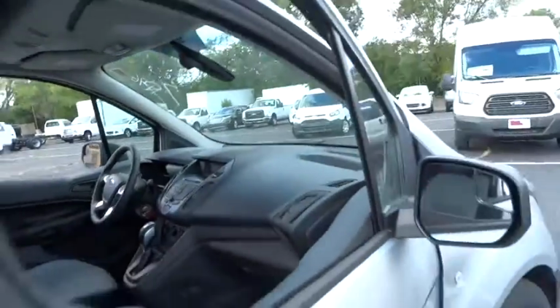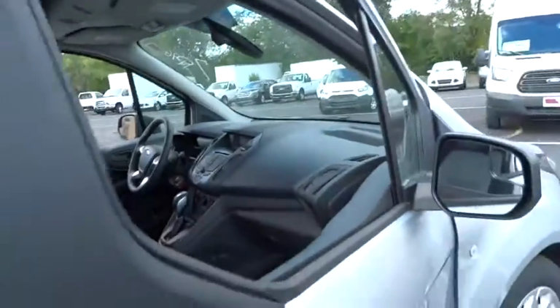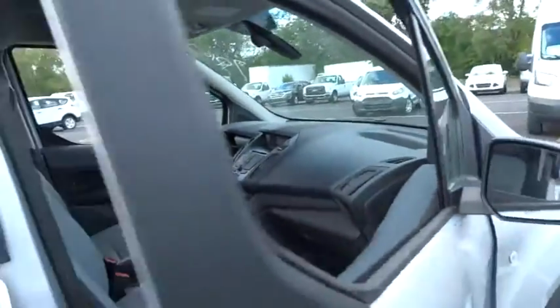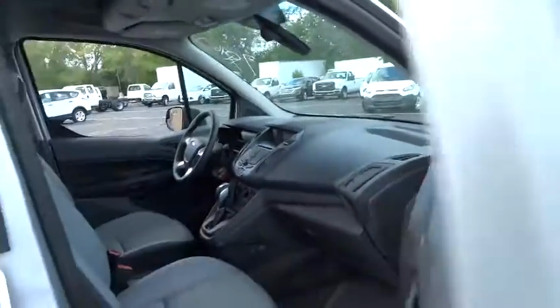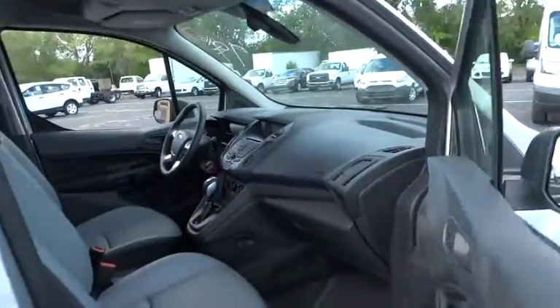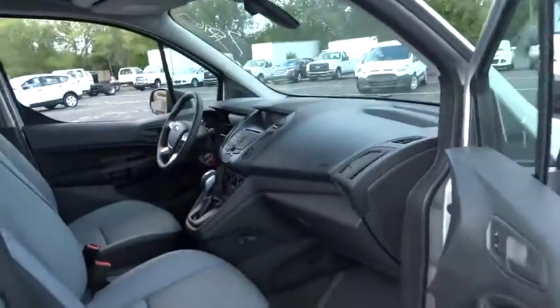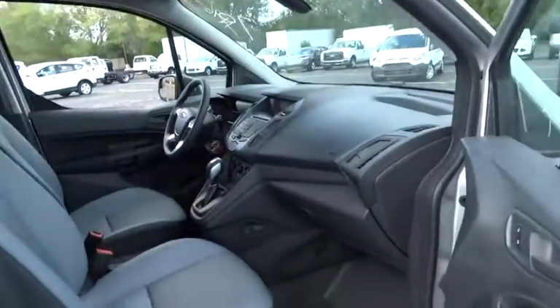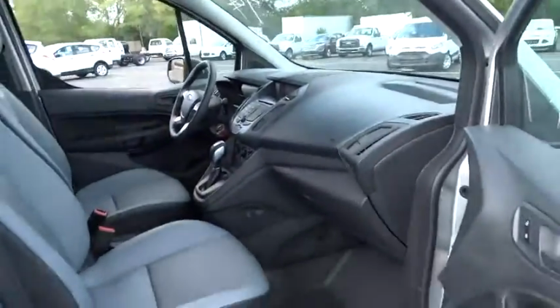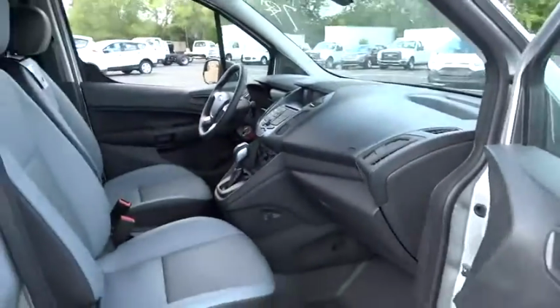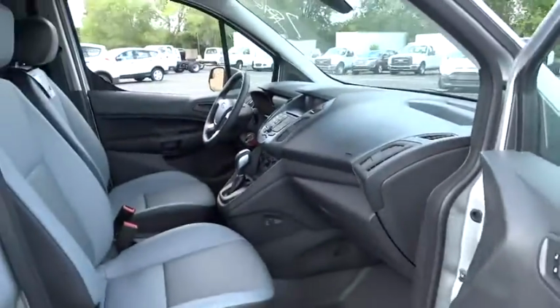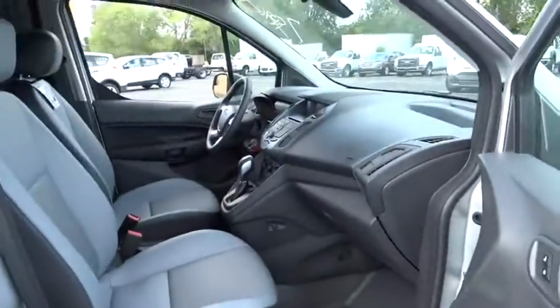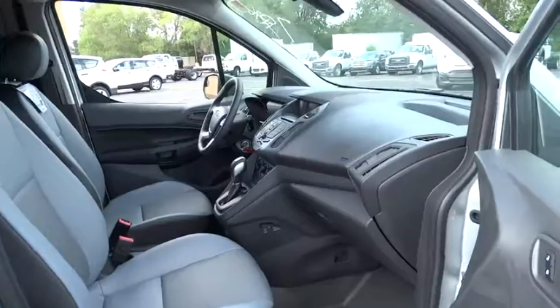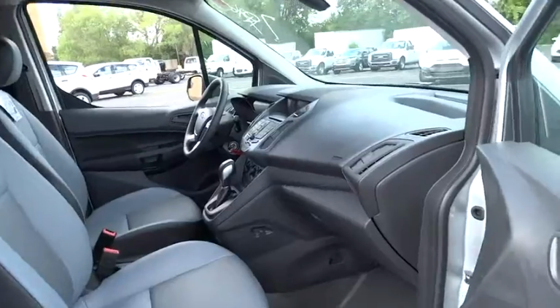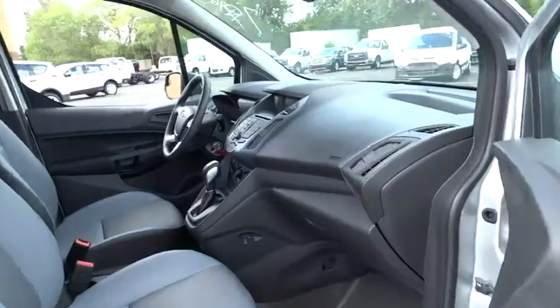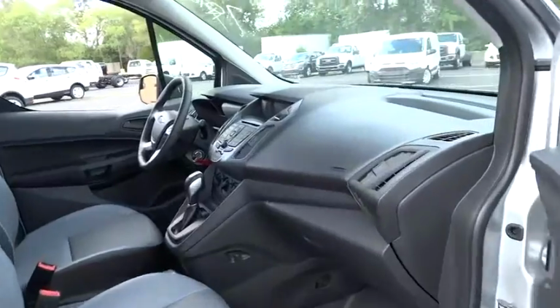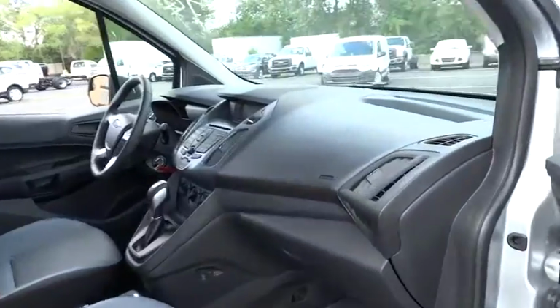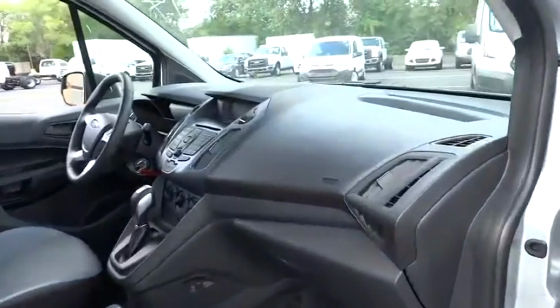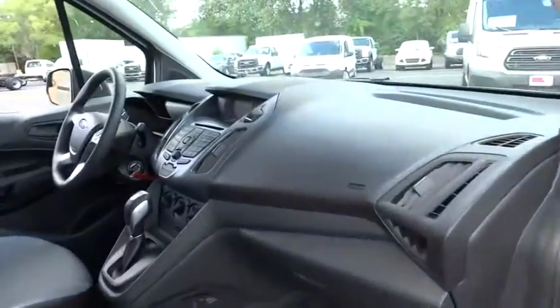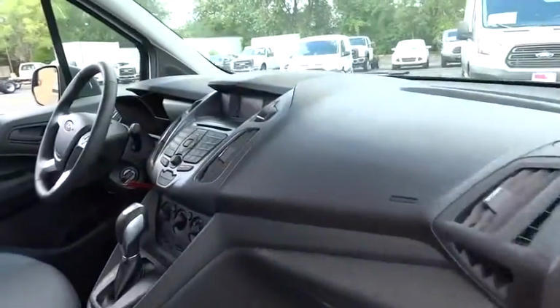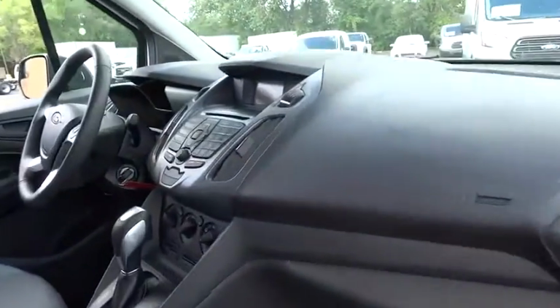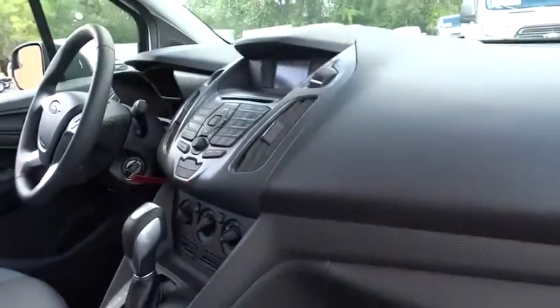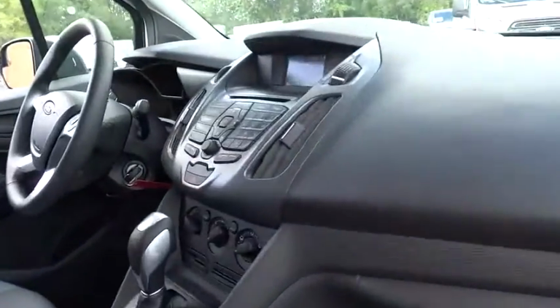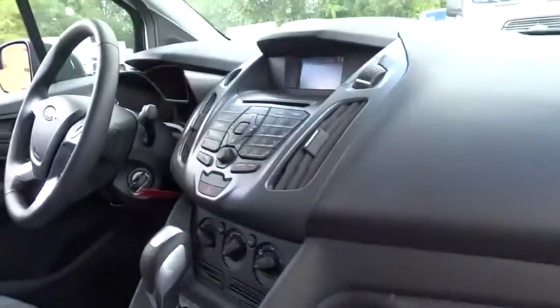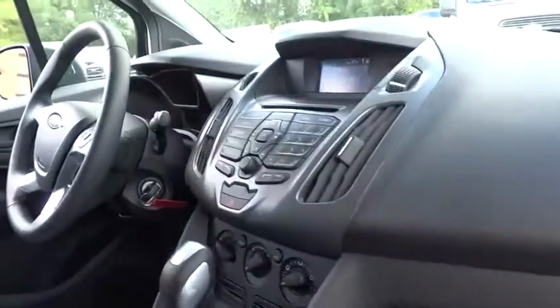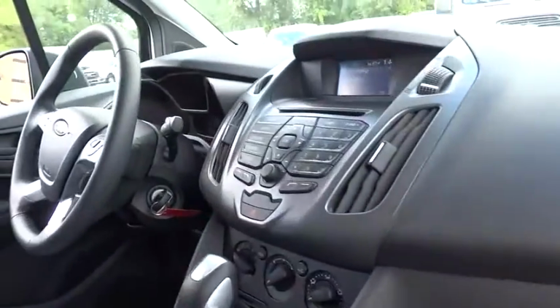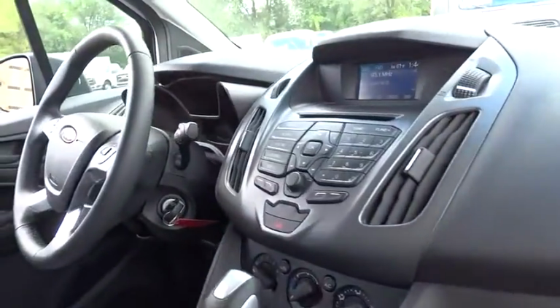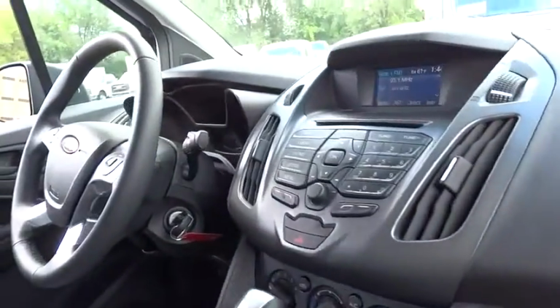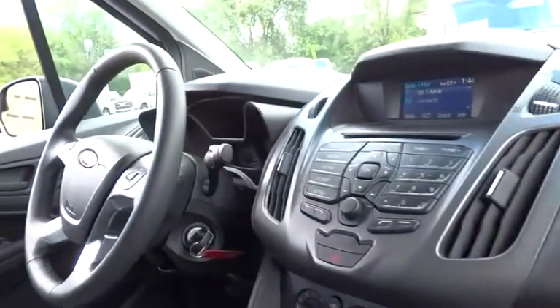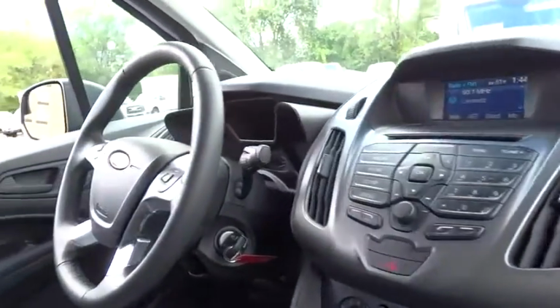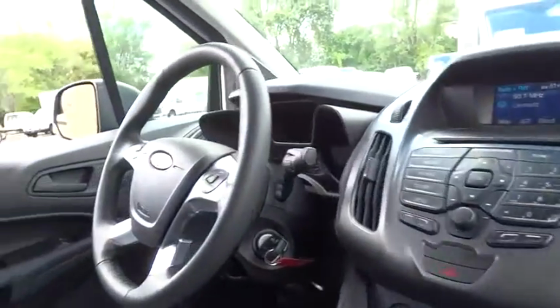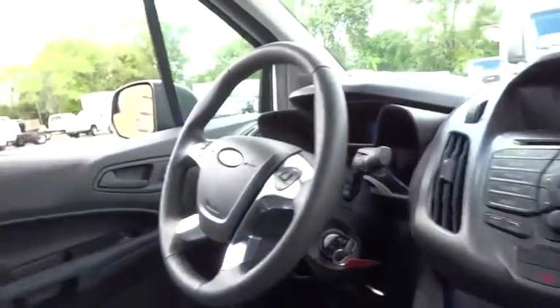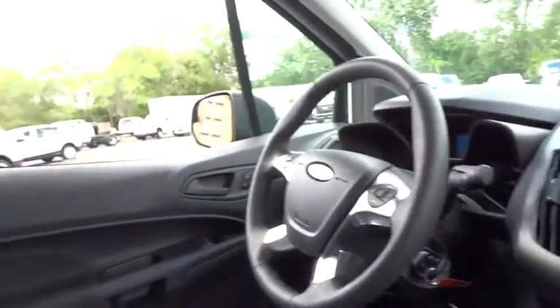Stability control. Traction control. Keyless entry. Anti-lock braking system. Power steering.